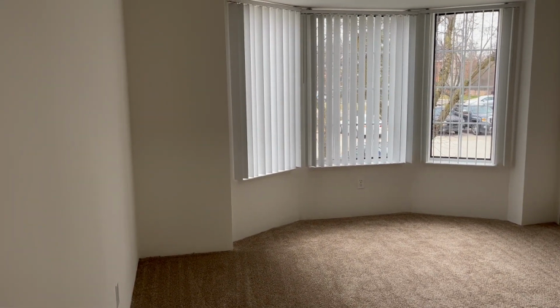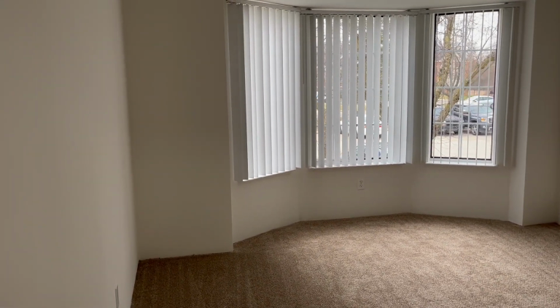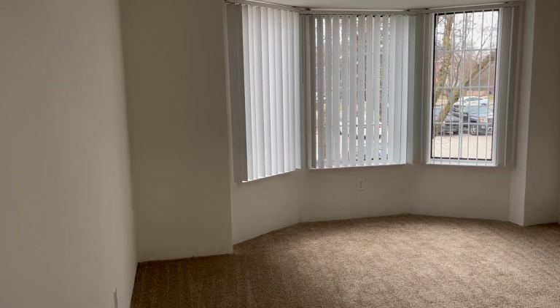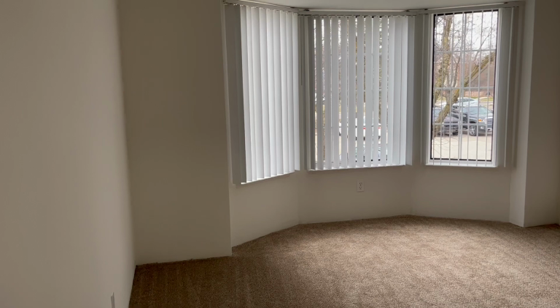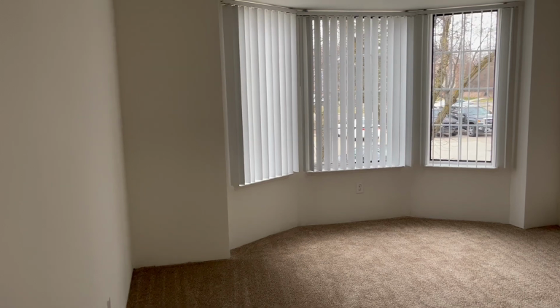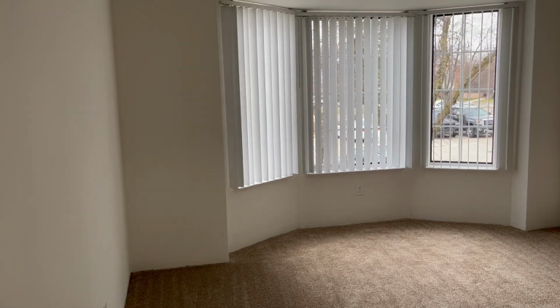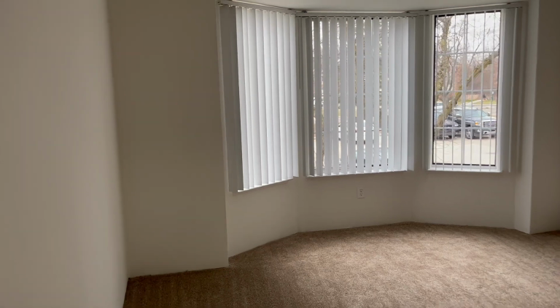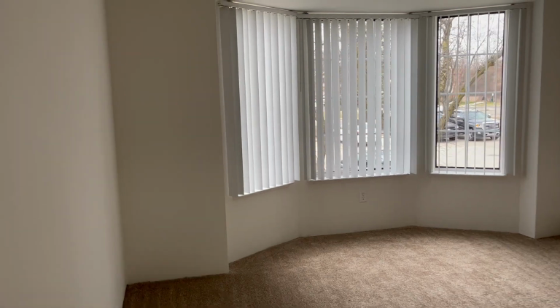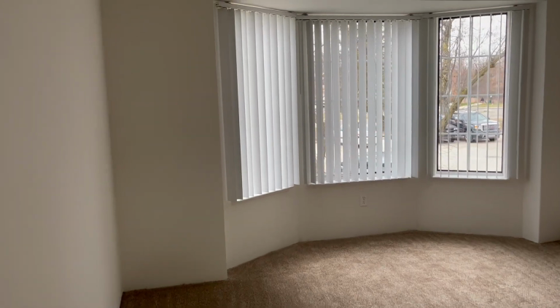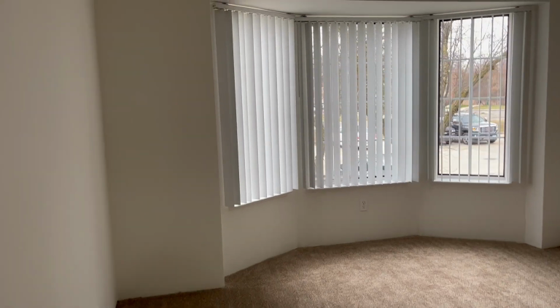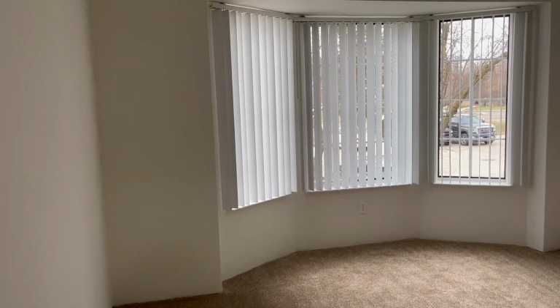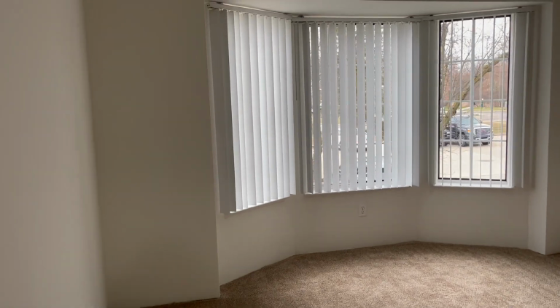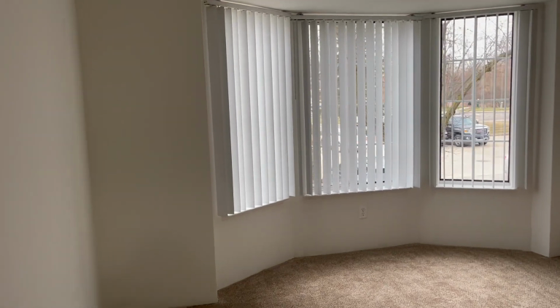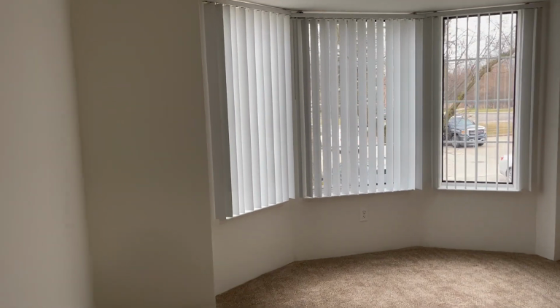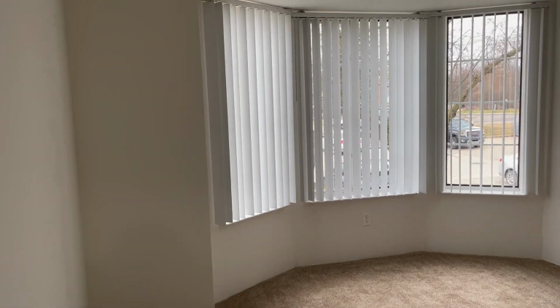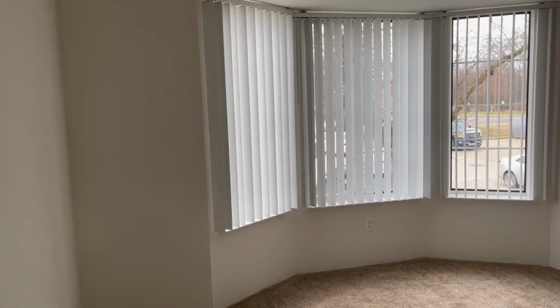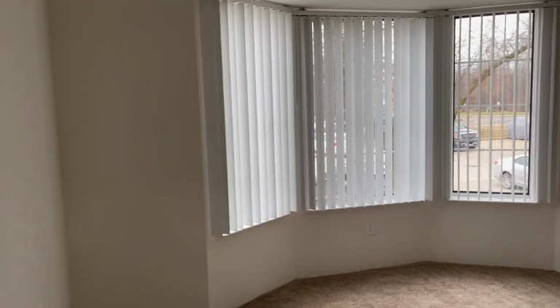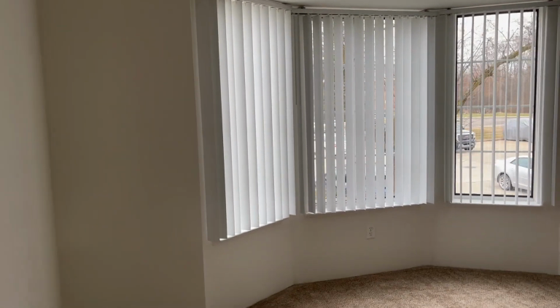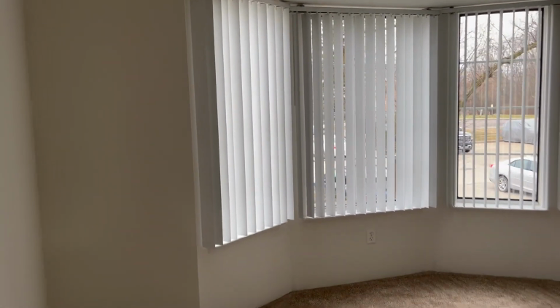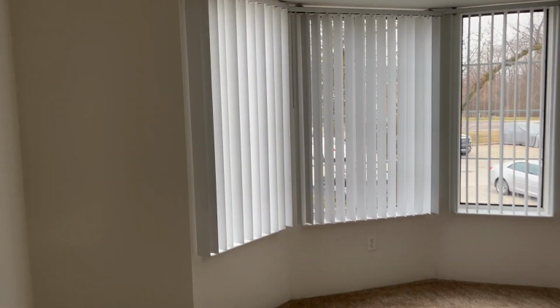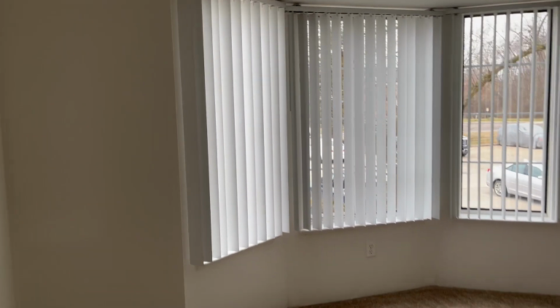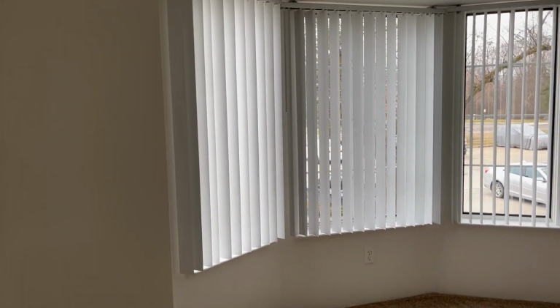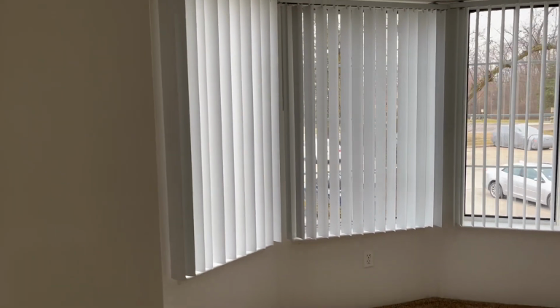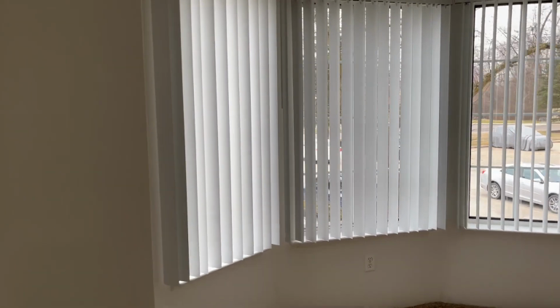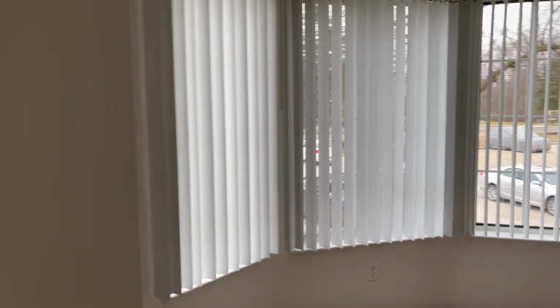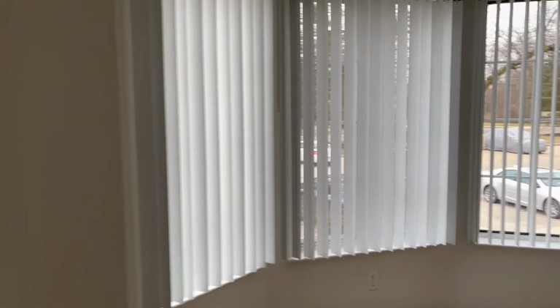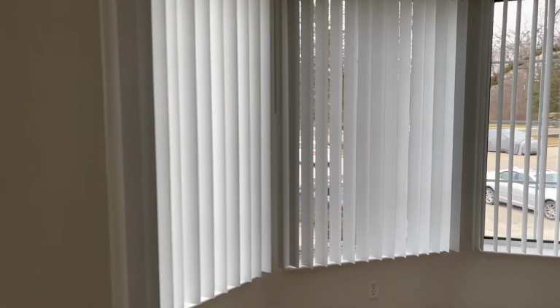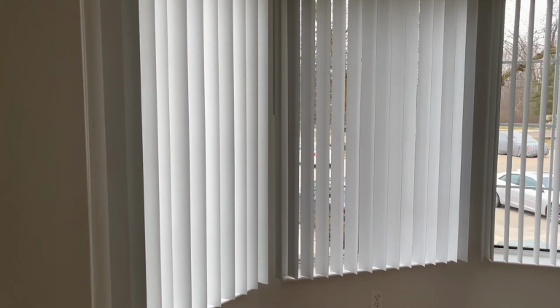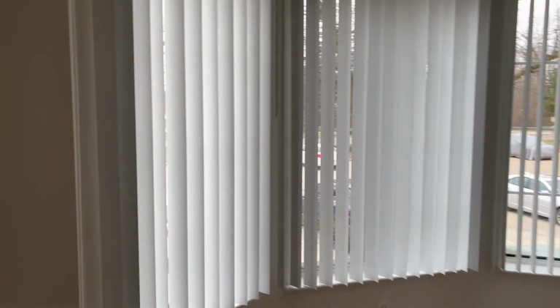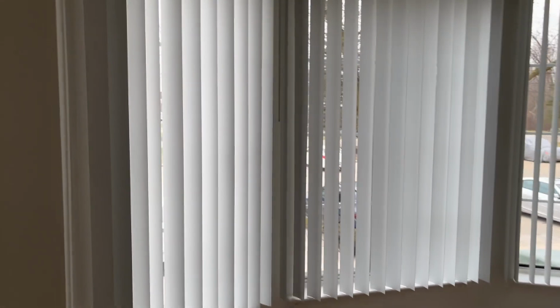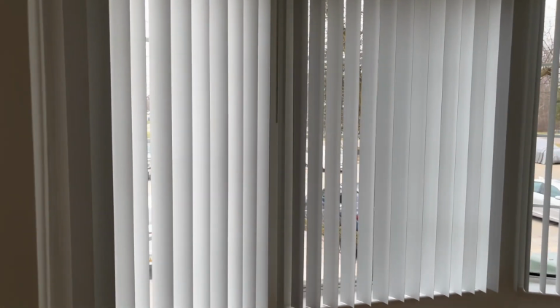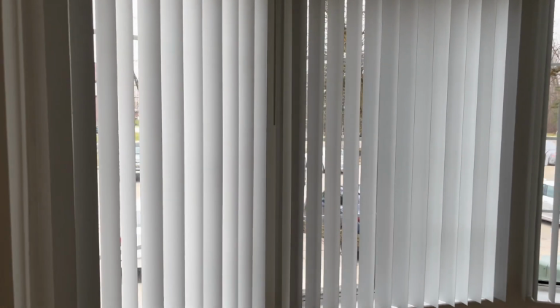Entering the apartment, we have our living room area as well as a bay window.